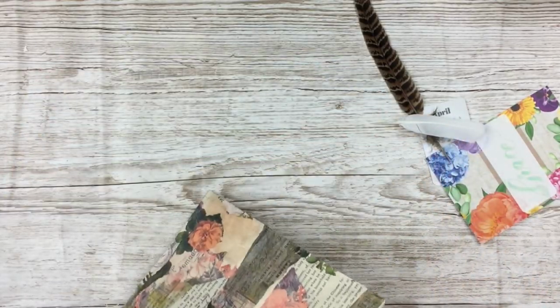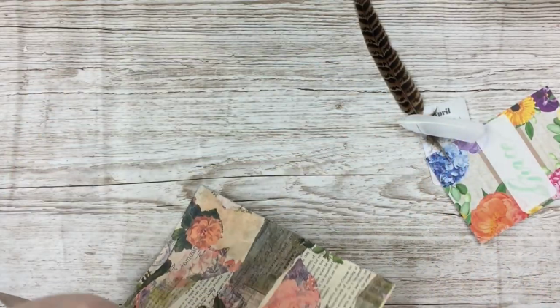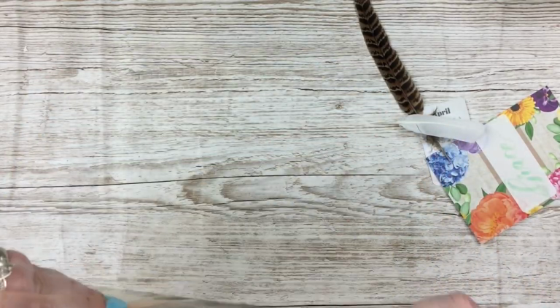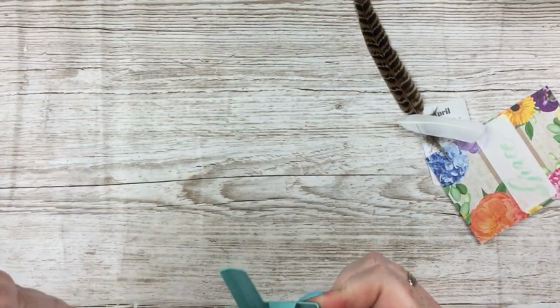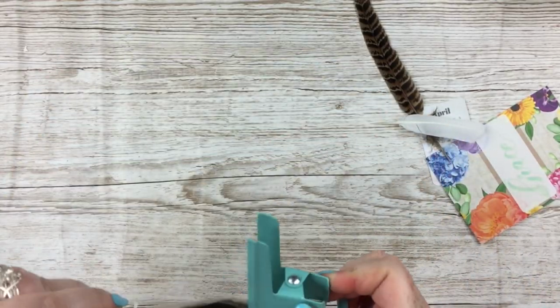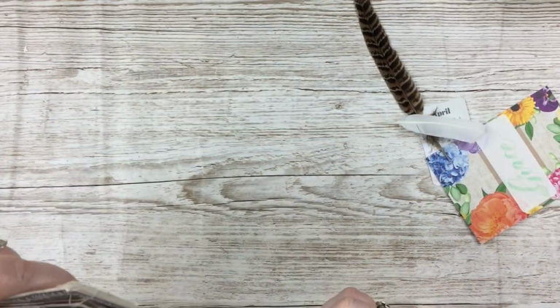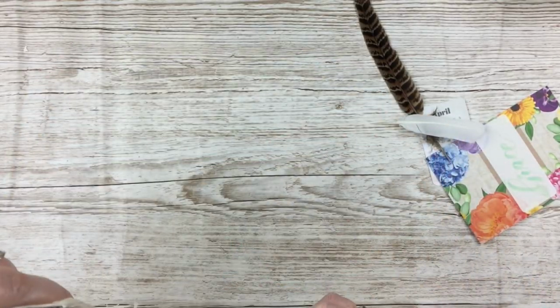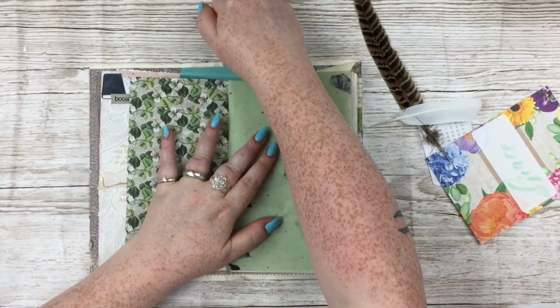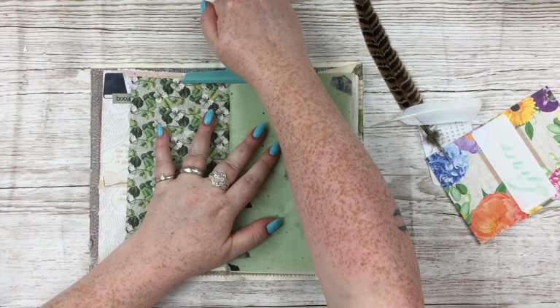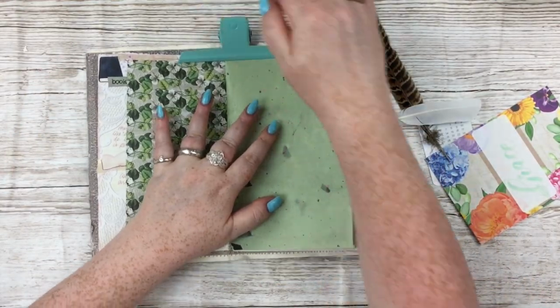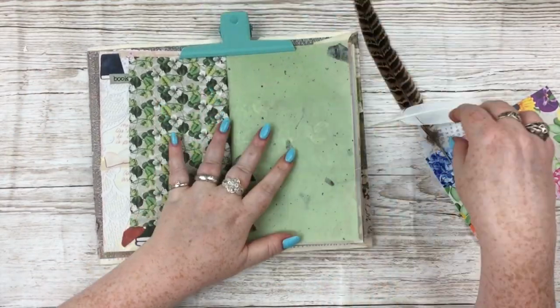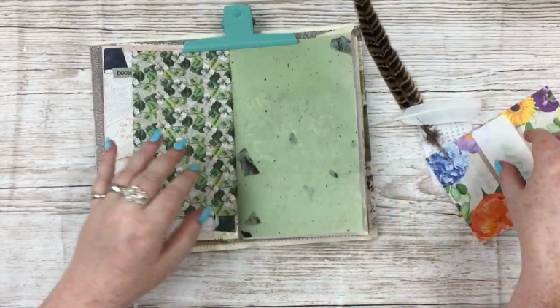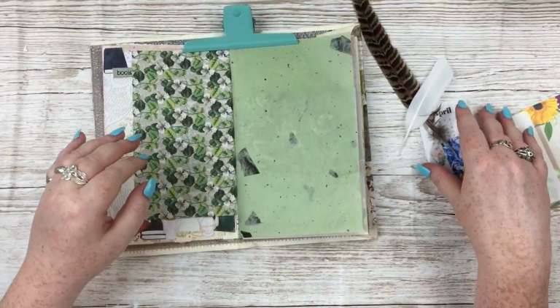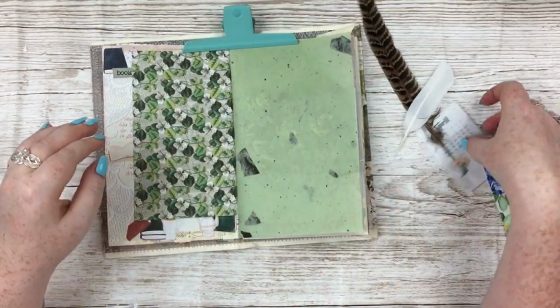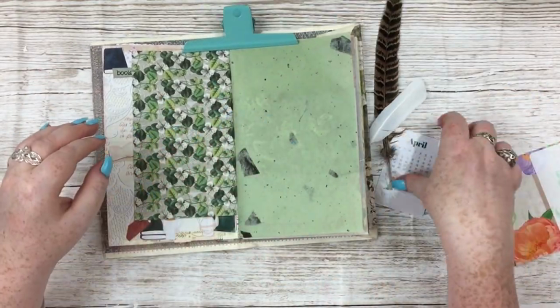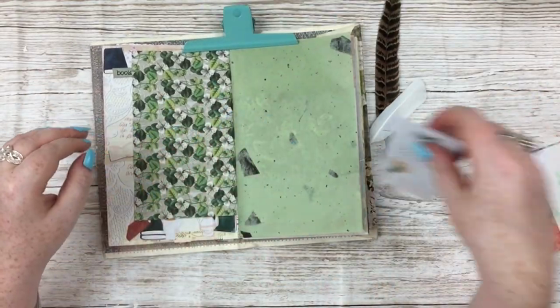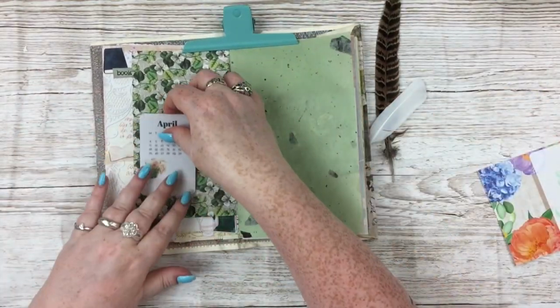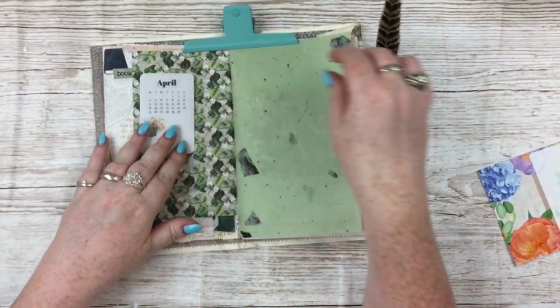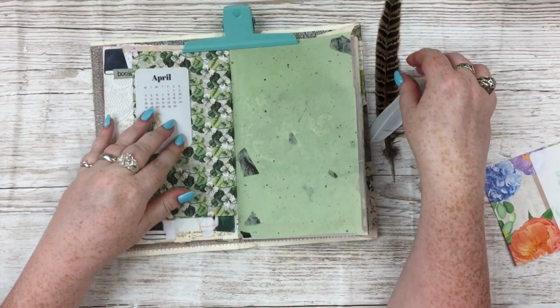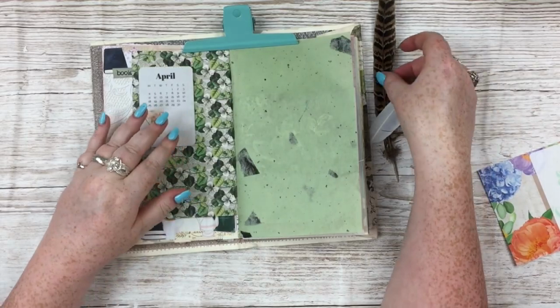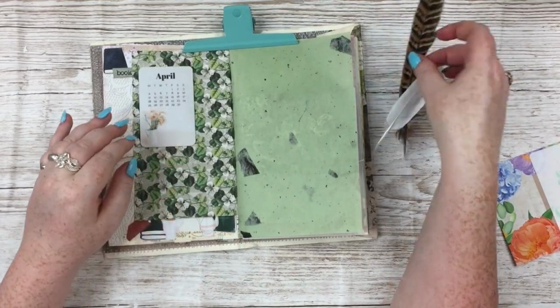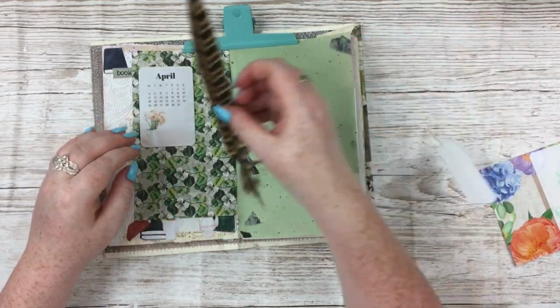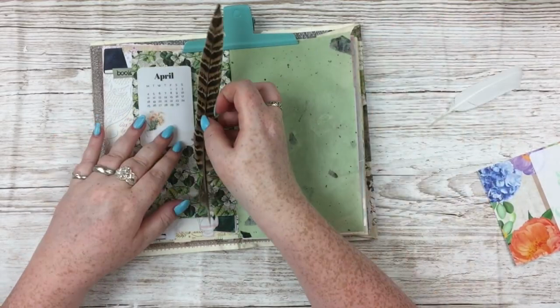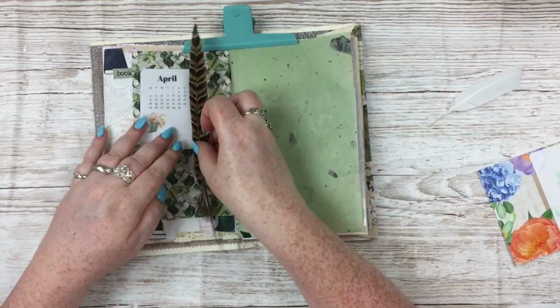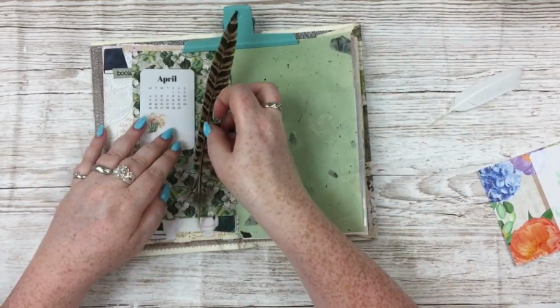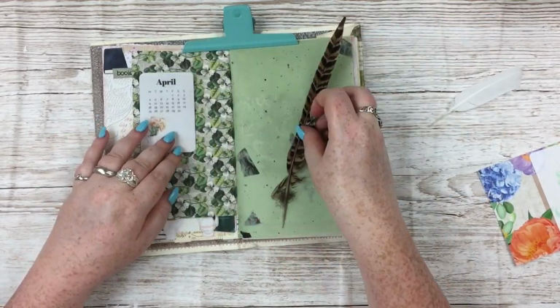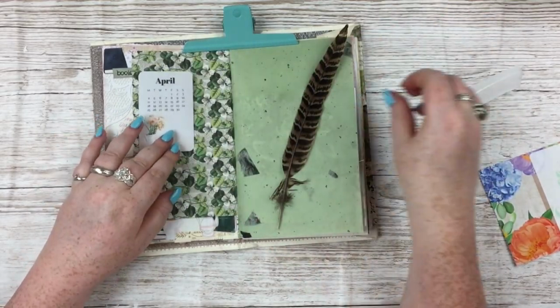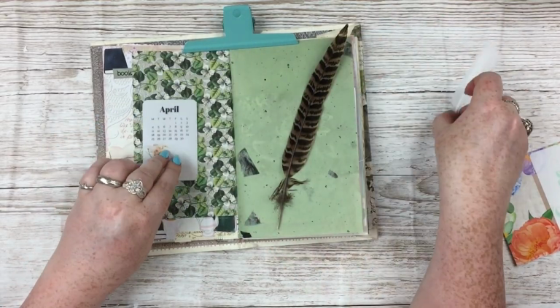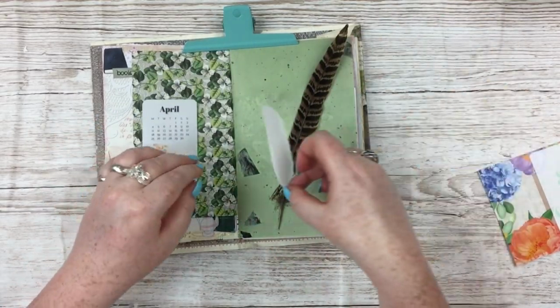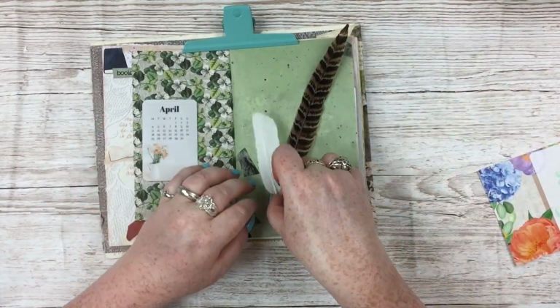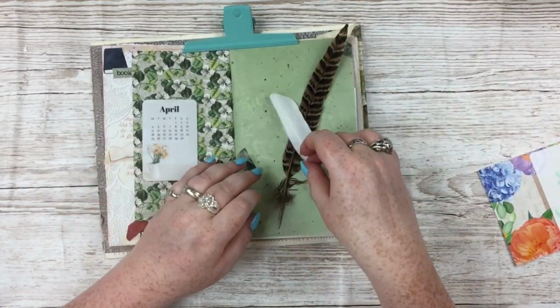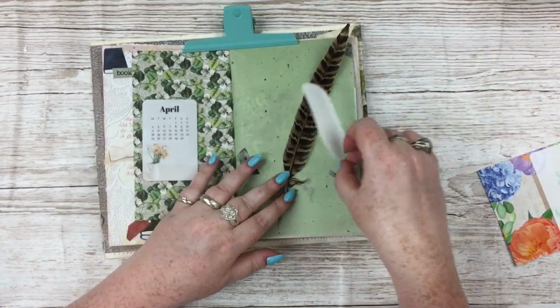I'm here now and I'm going to do a few pages in my junk journal and then one page in my onion skin journal.